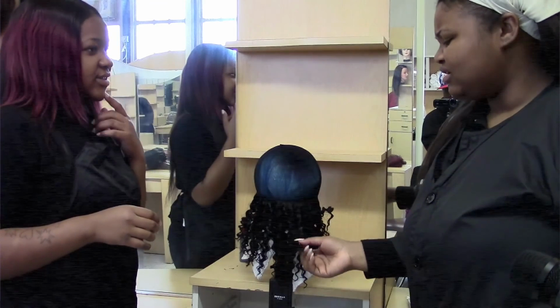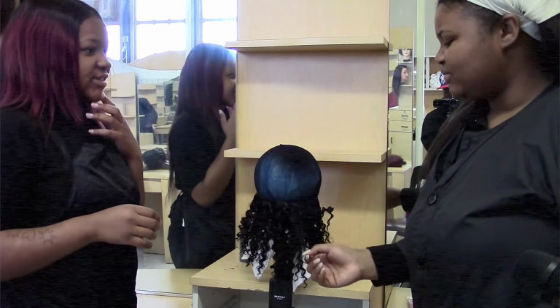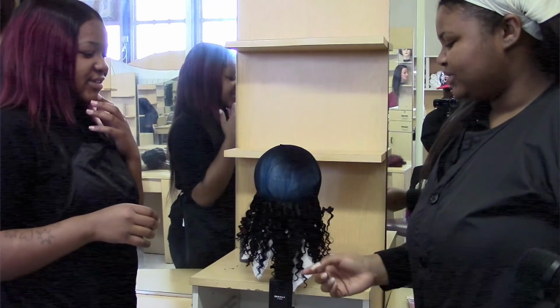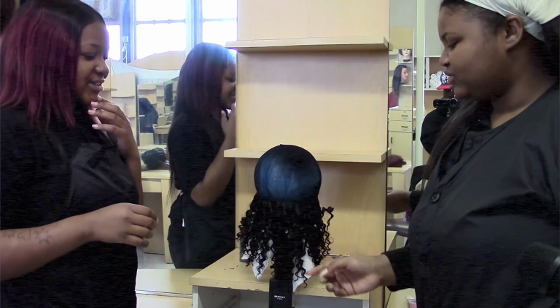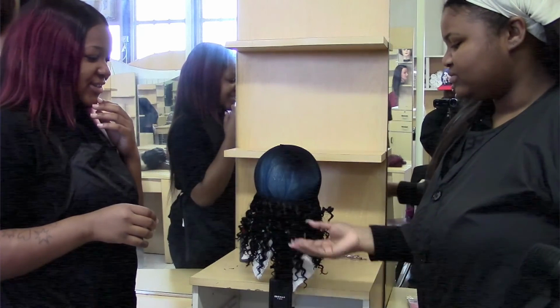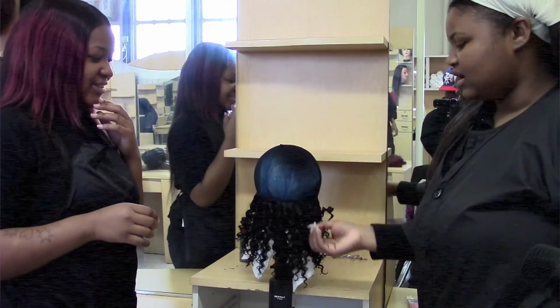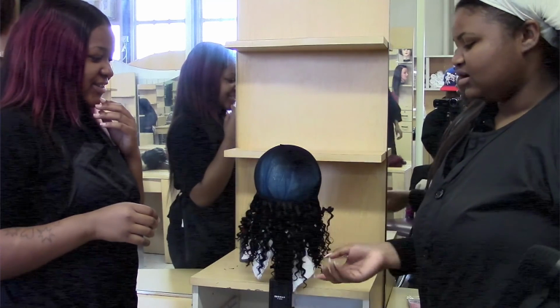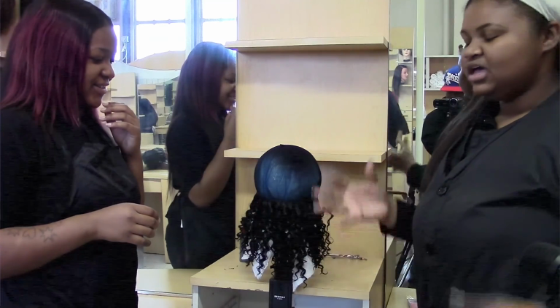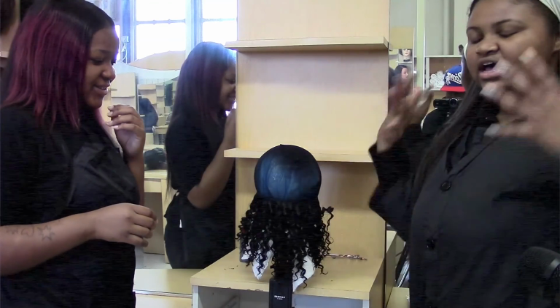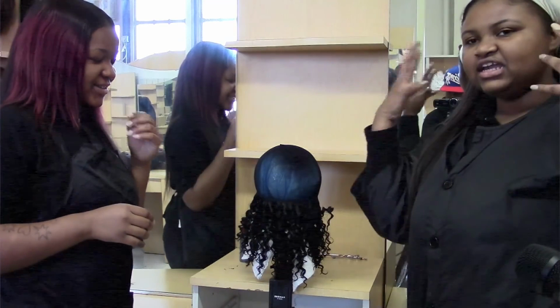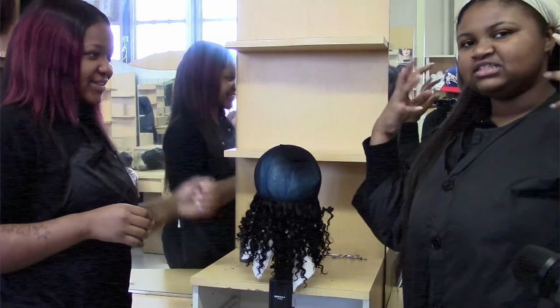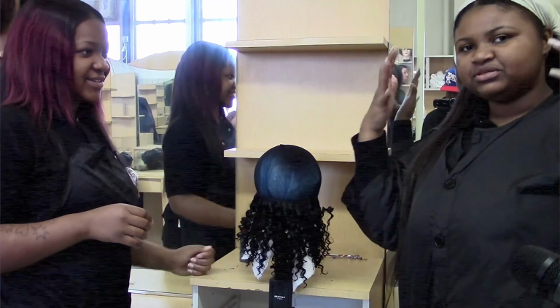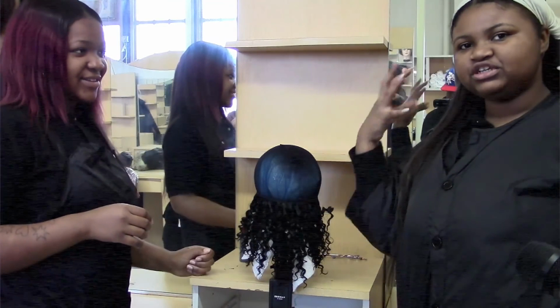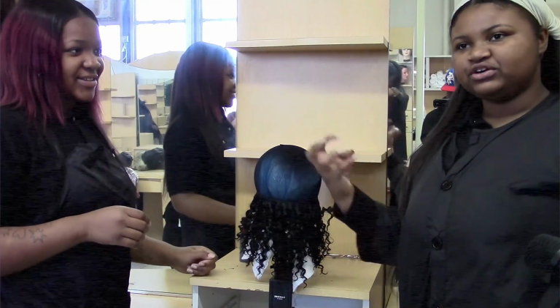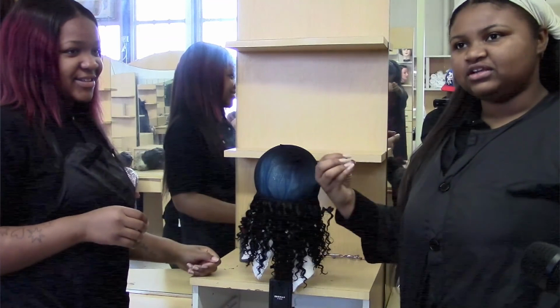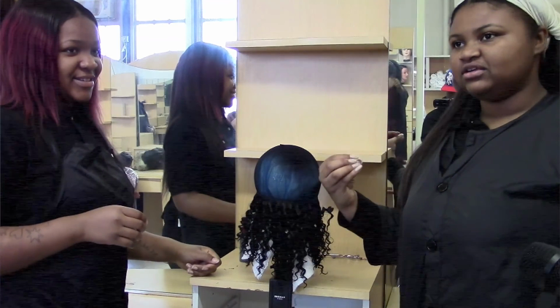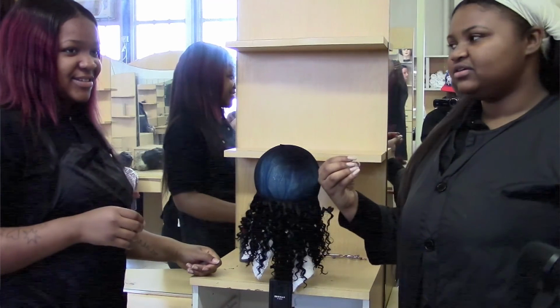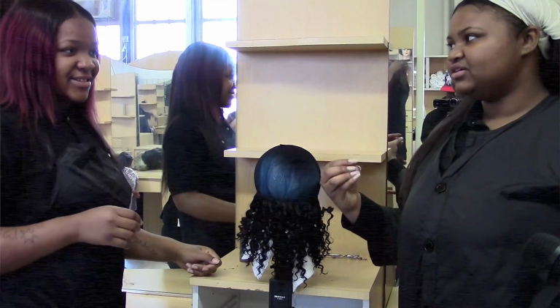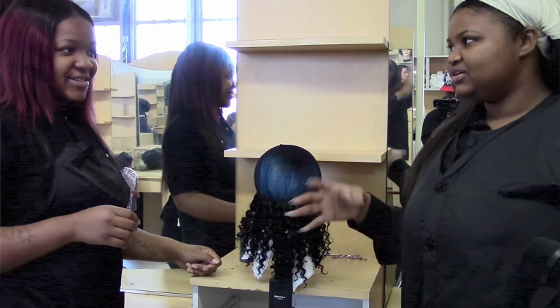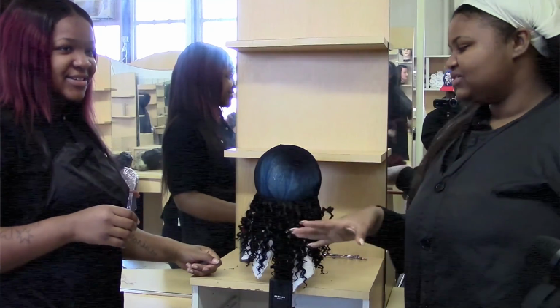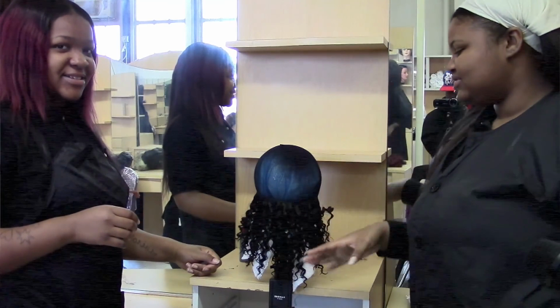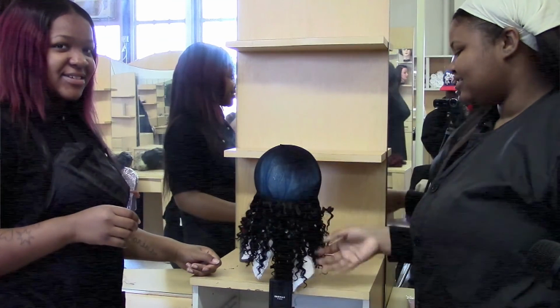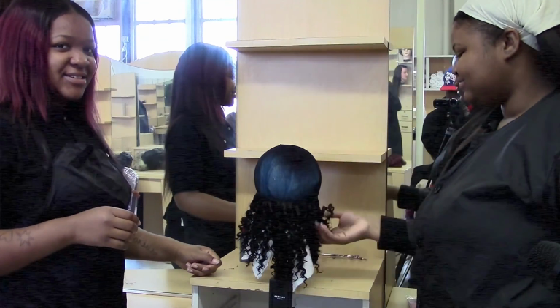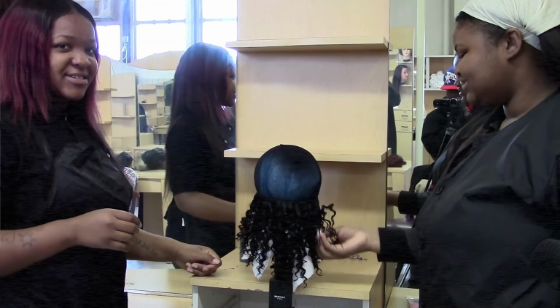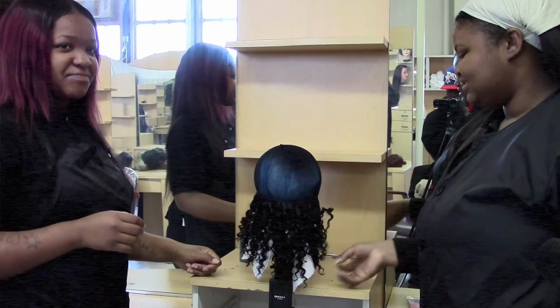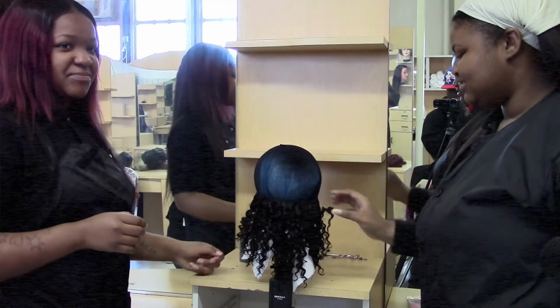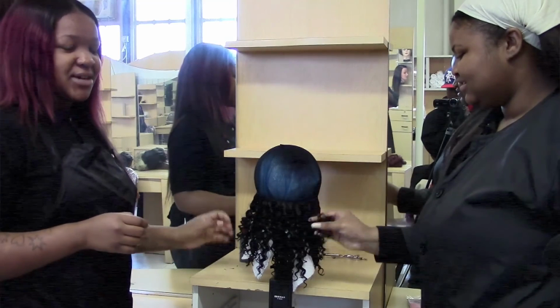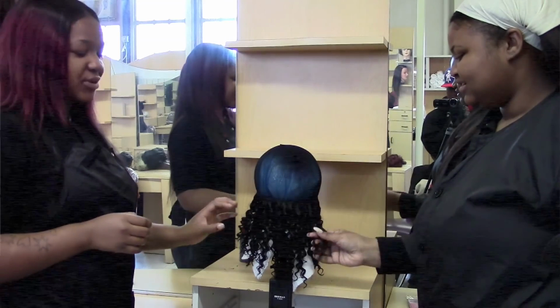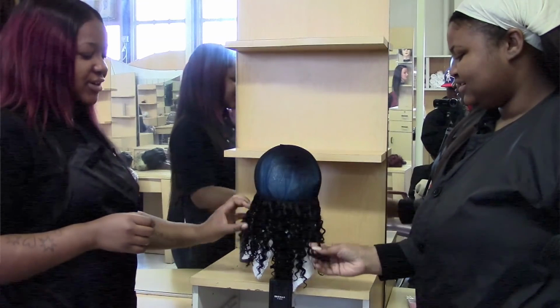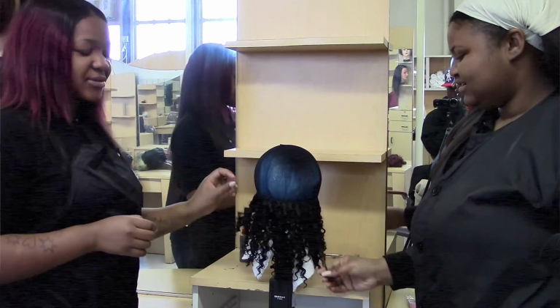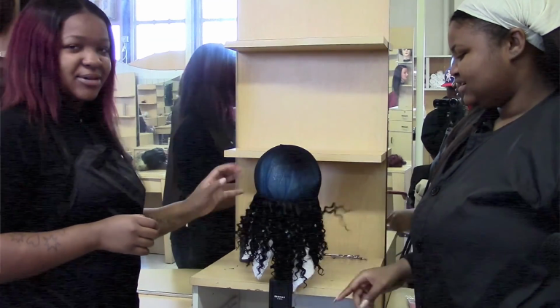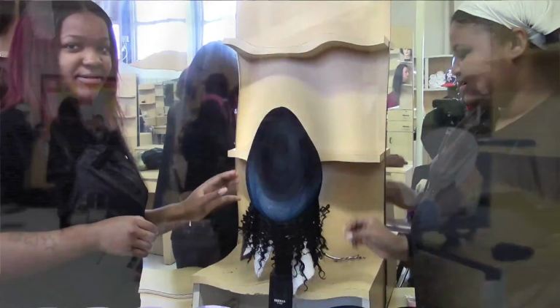We thought it would be cute, like a nice bushy, curly style. We could pull the curls out.